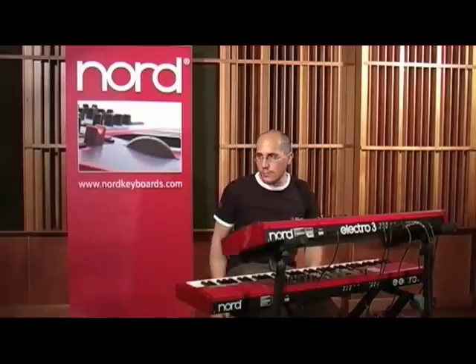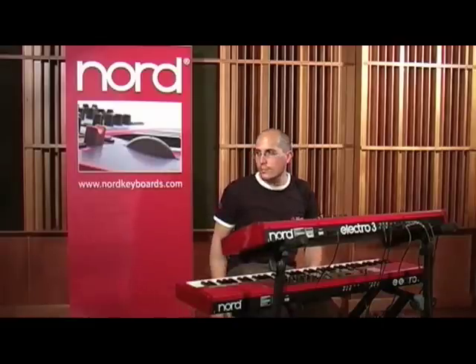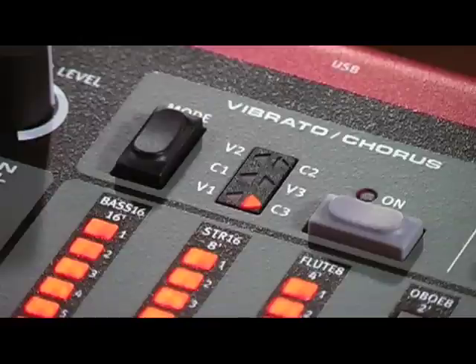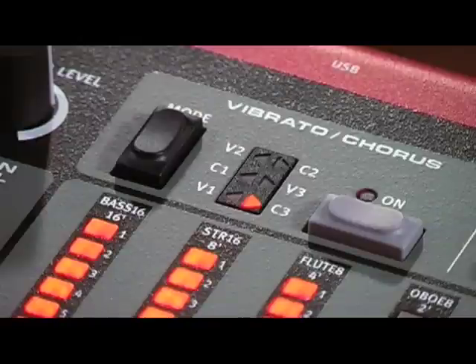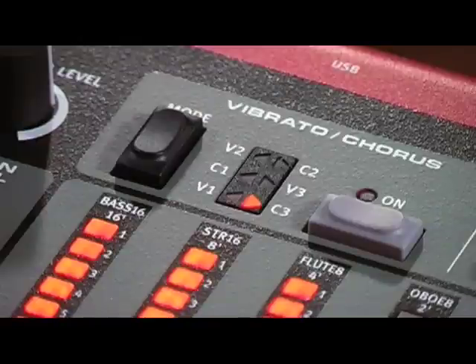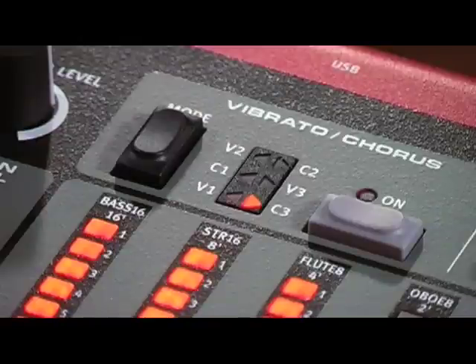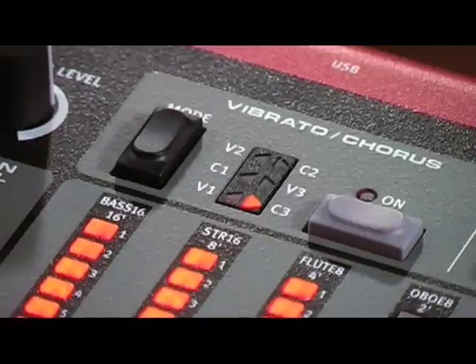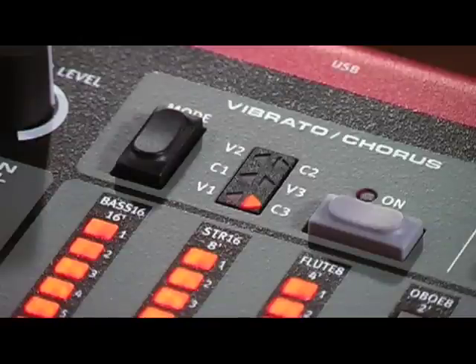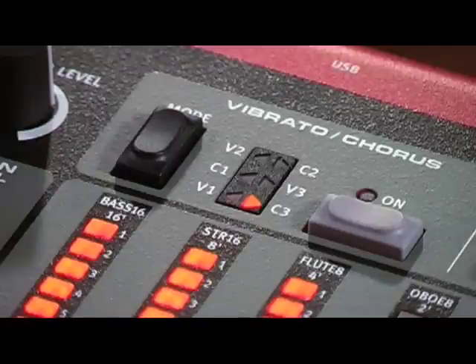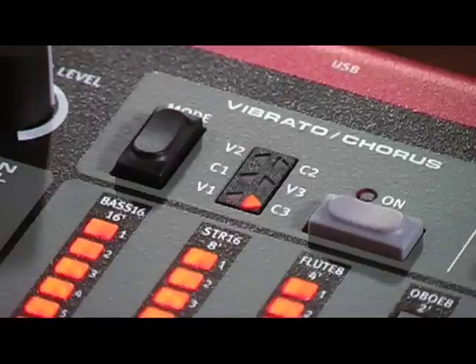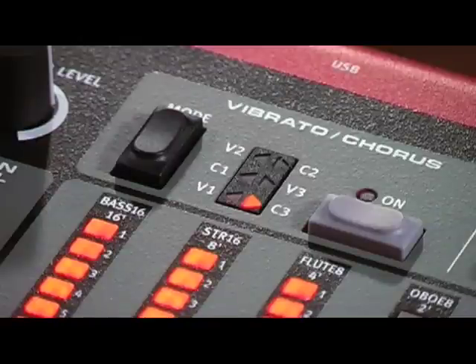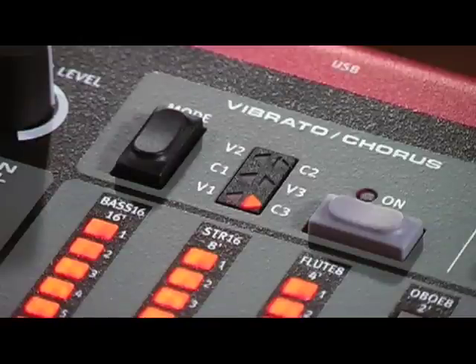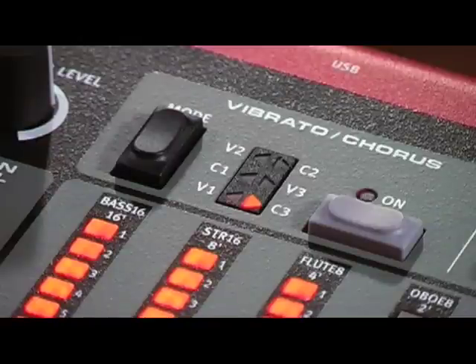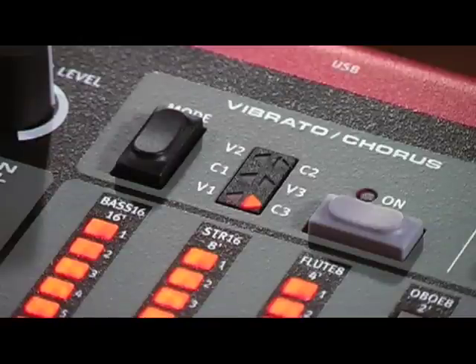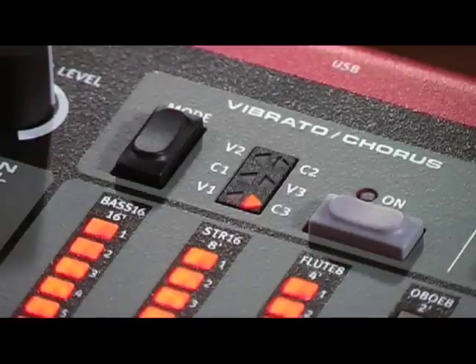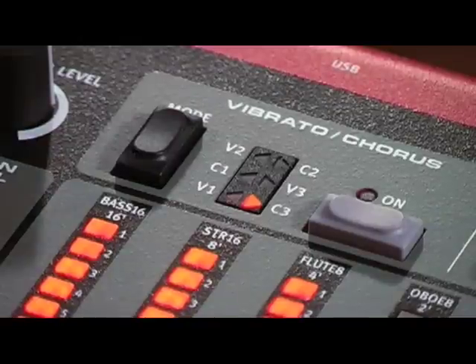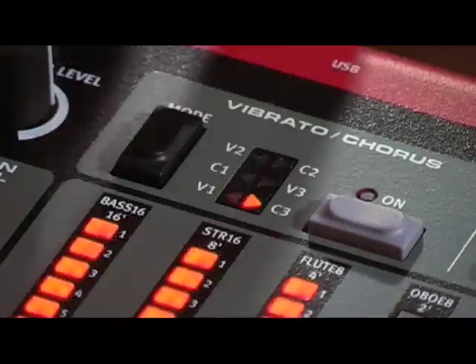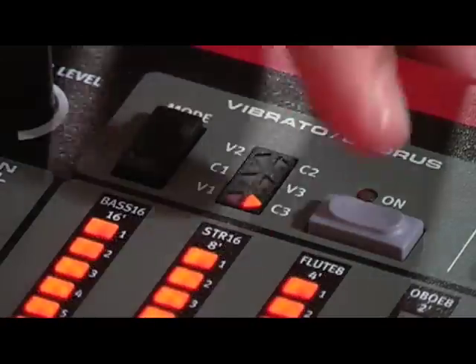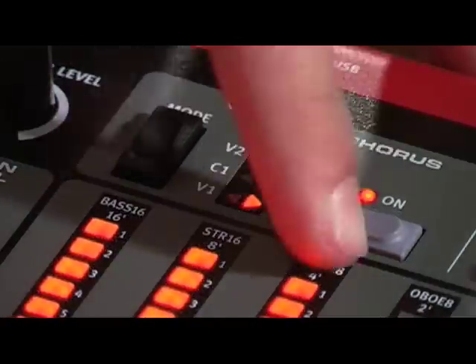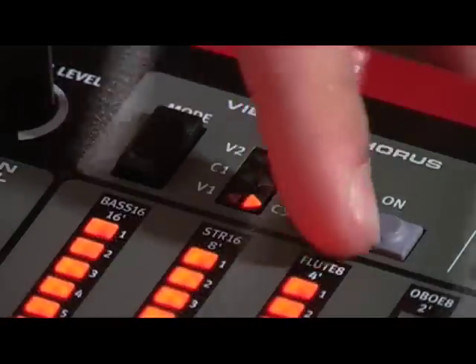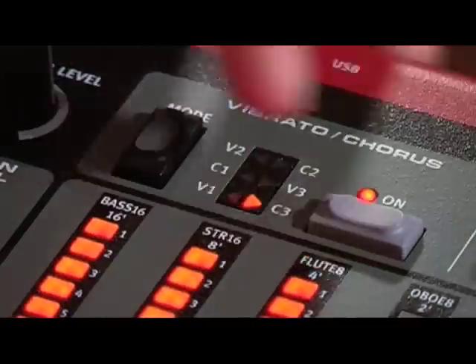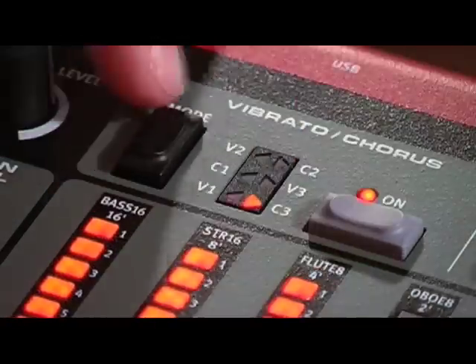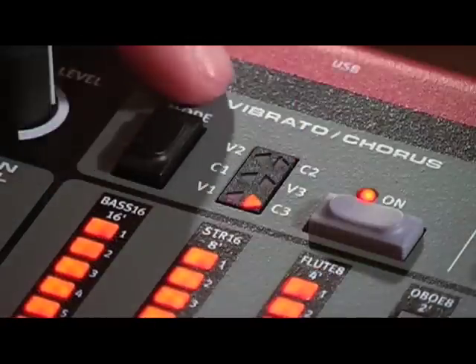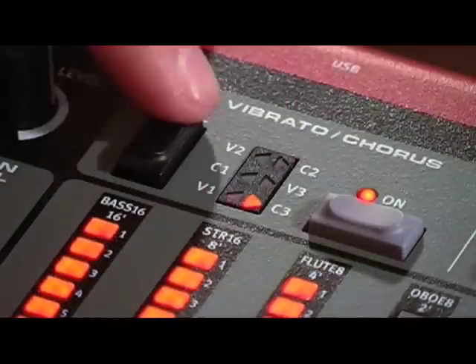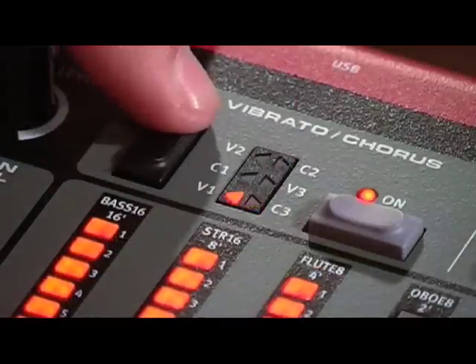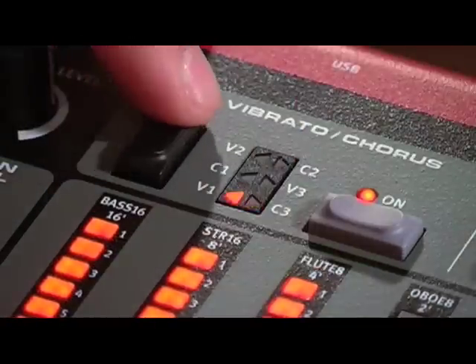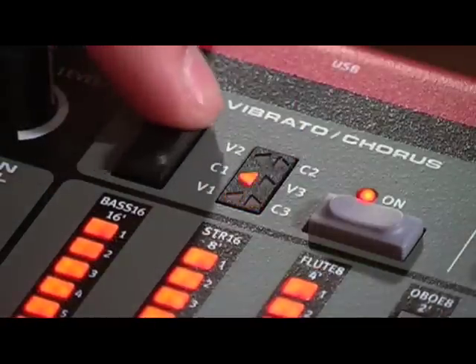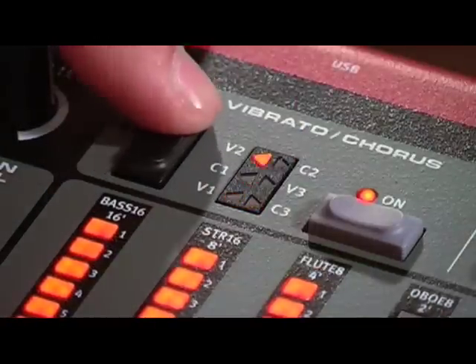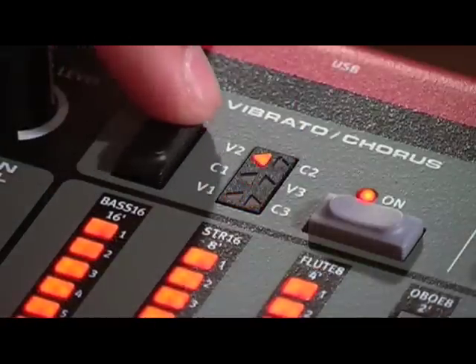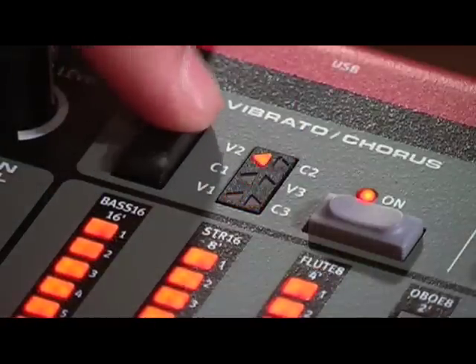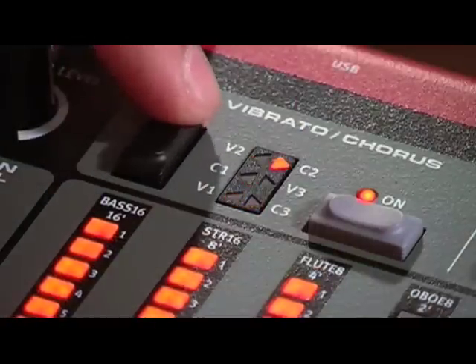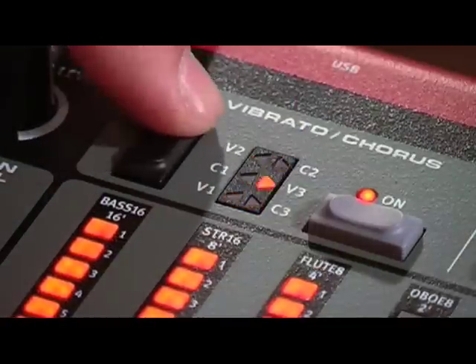The vibrato chorus section mimics the behaviour of the original organs, depending on which model is selected.